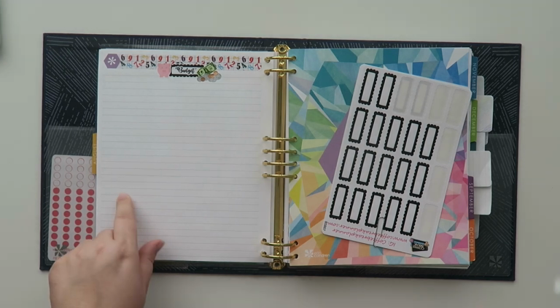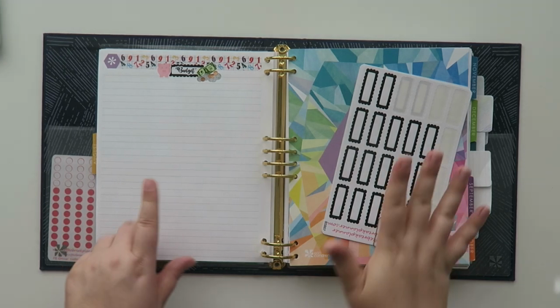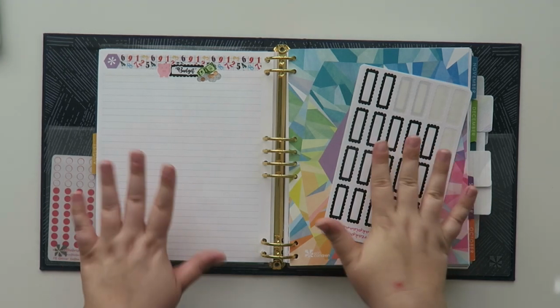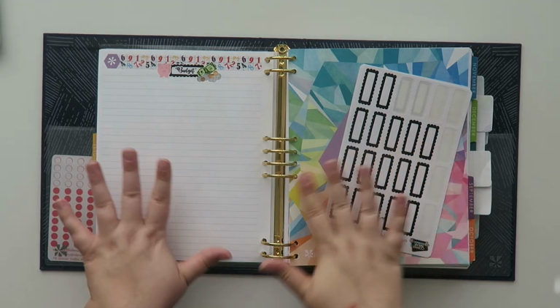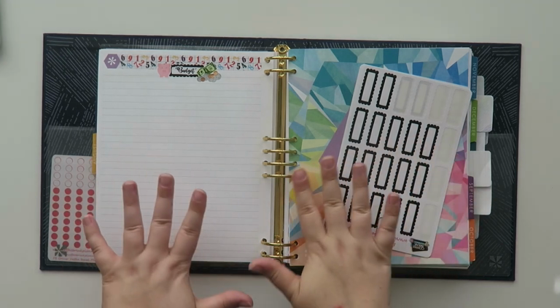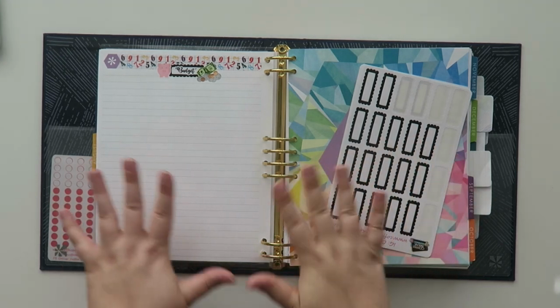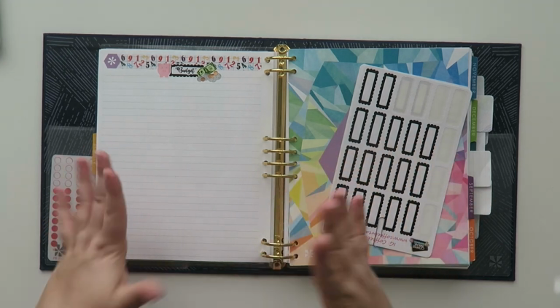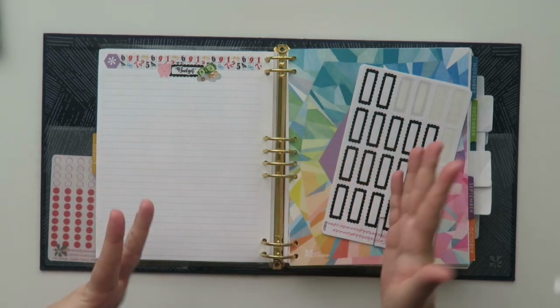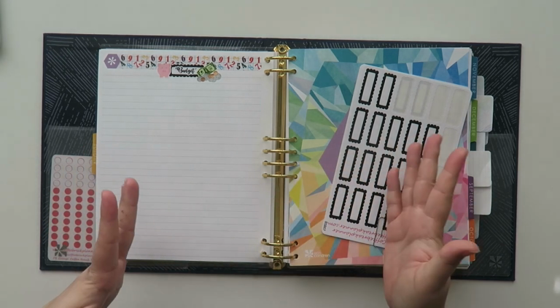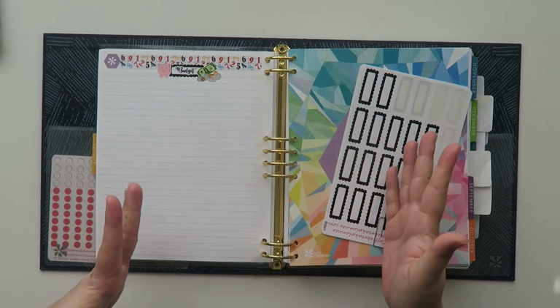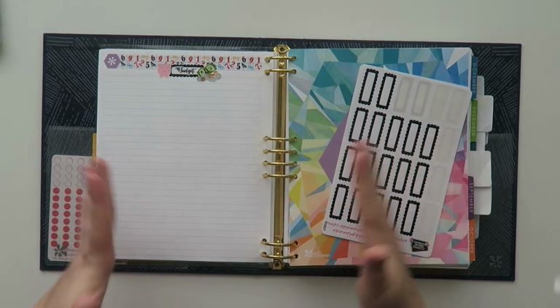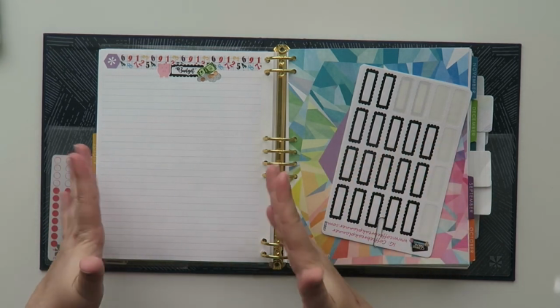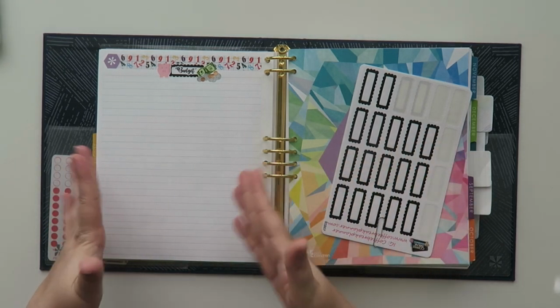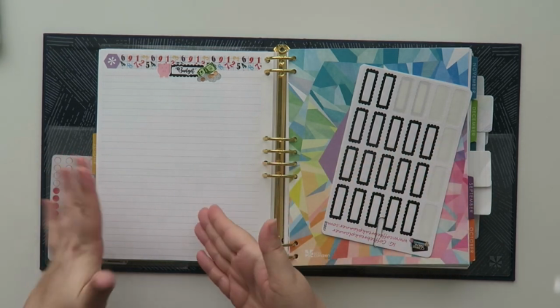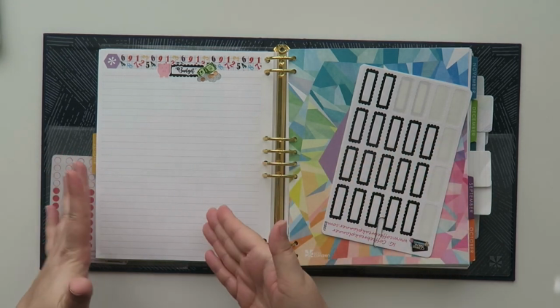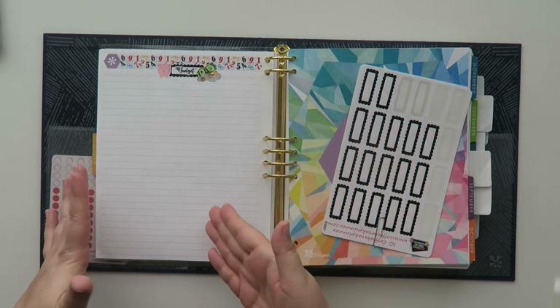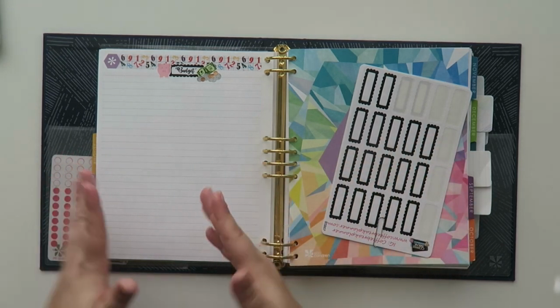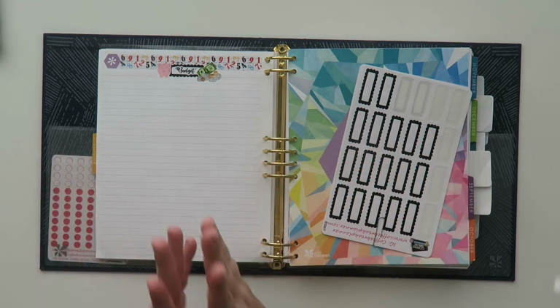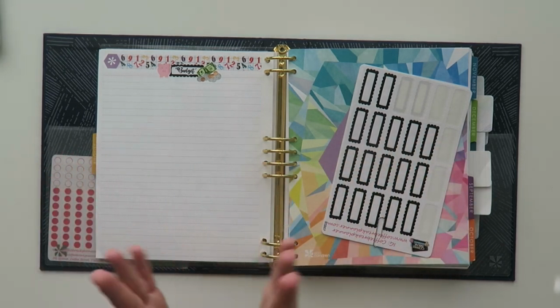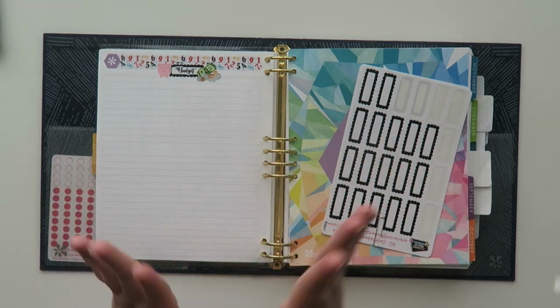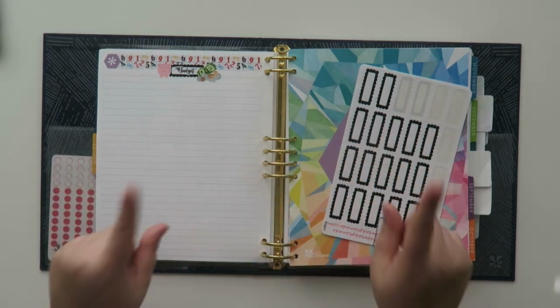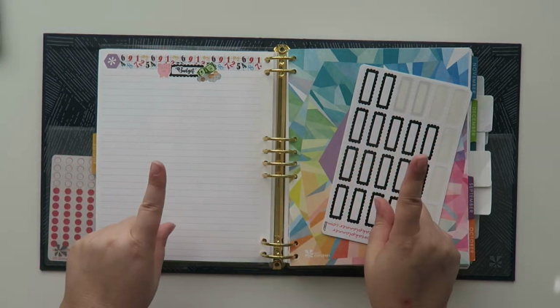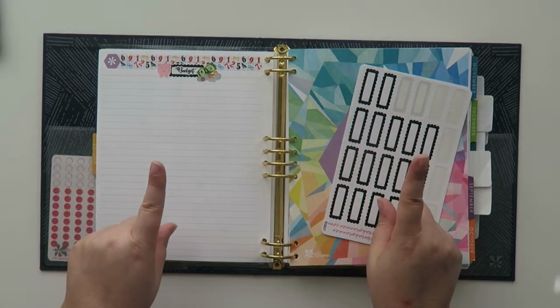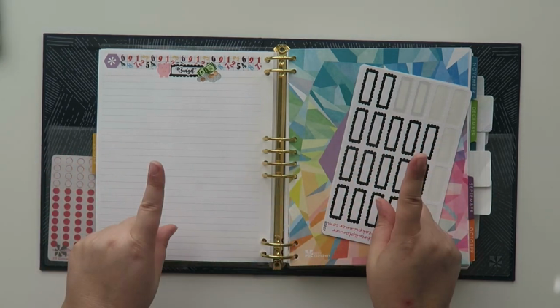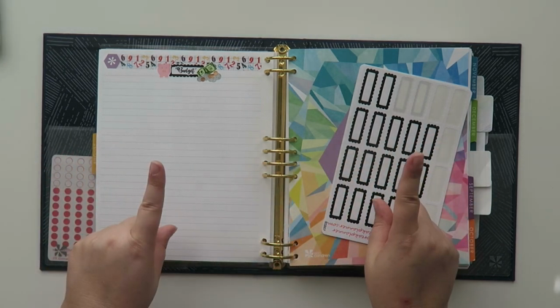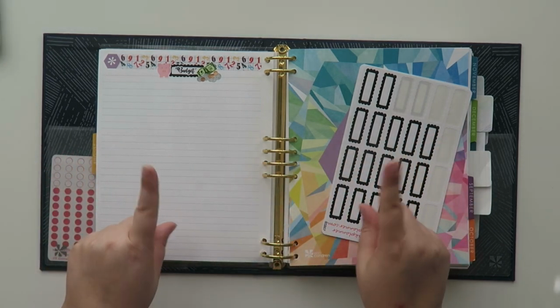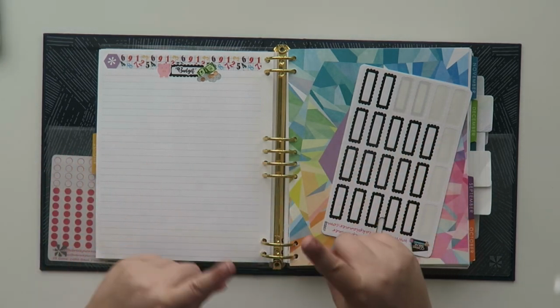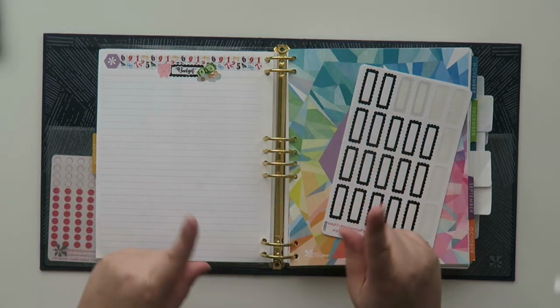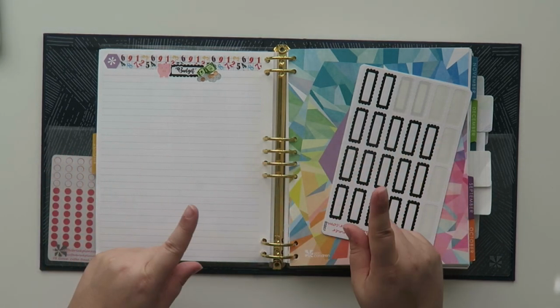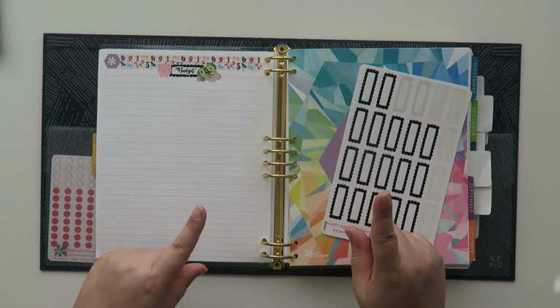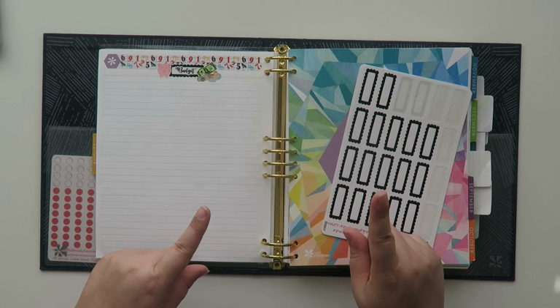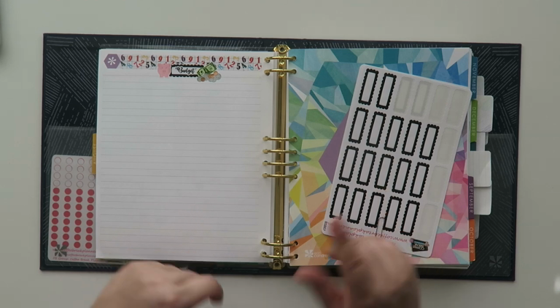I know sometimes you guys are like, what happens to Doyle in your budgets? Well, we're going to talk about it in just a moment.